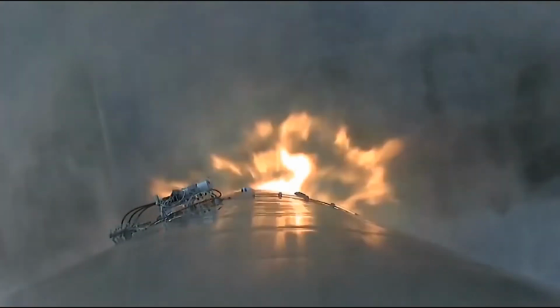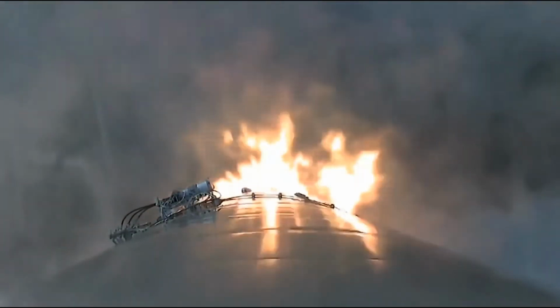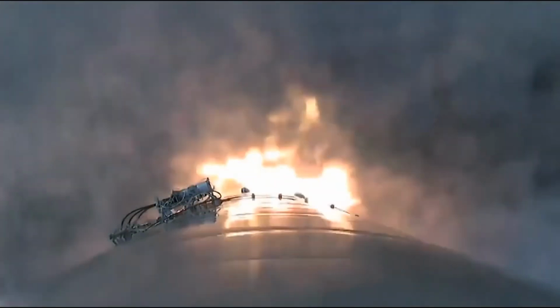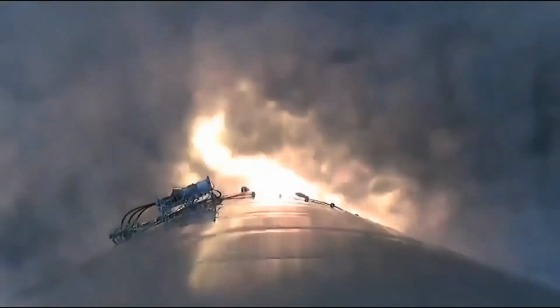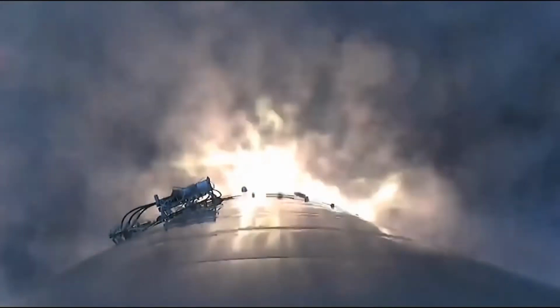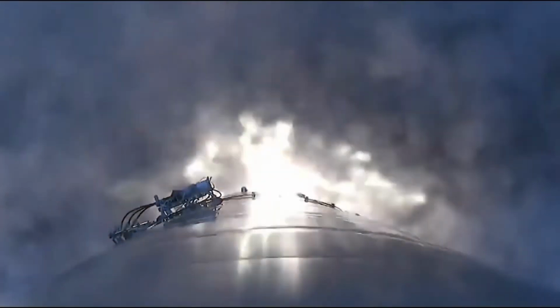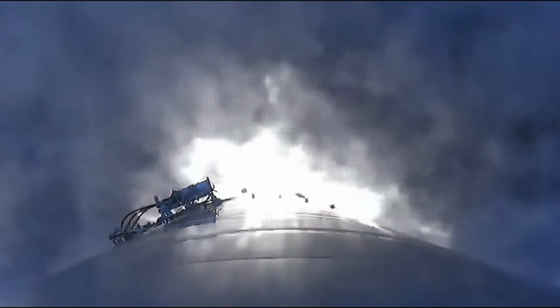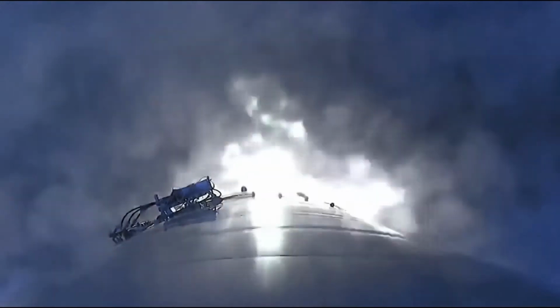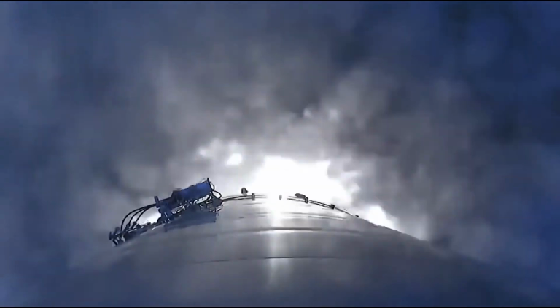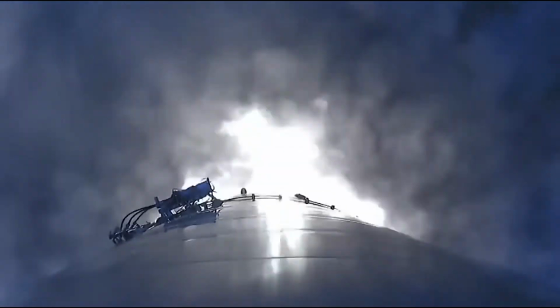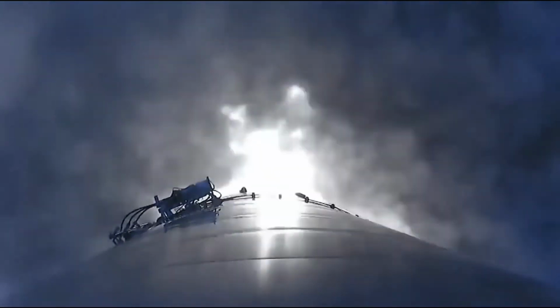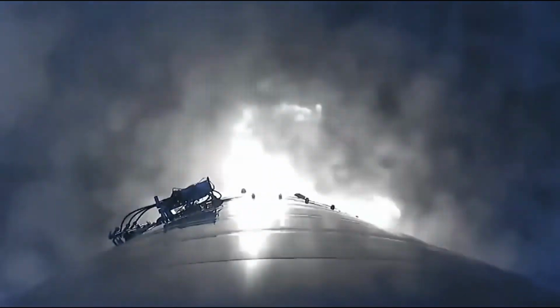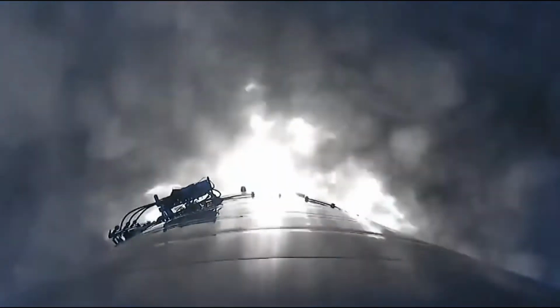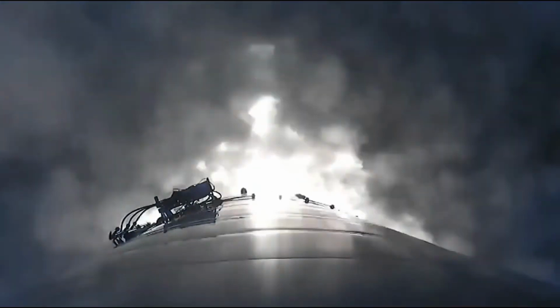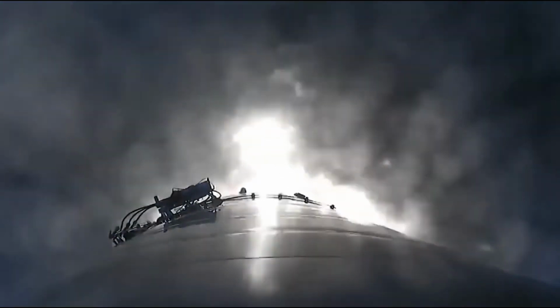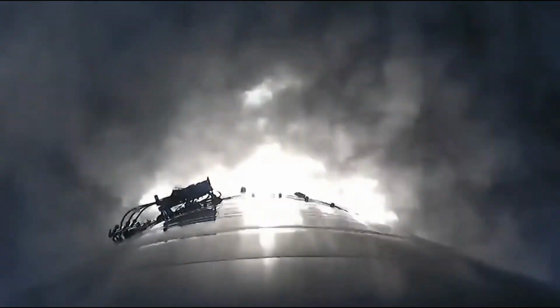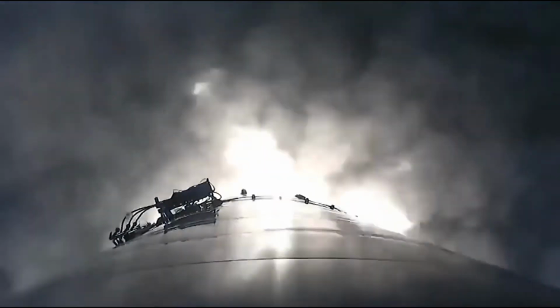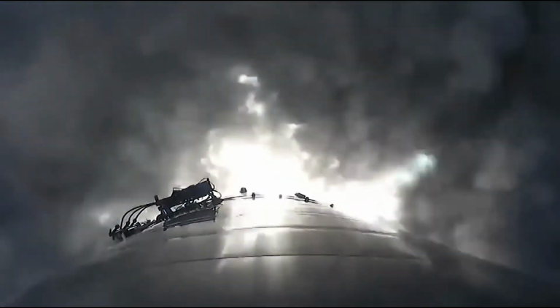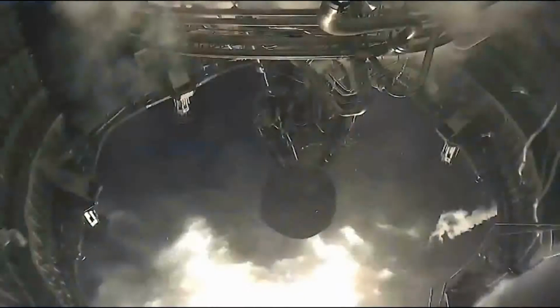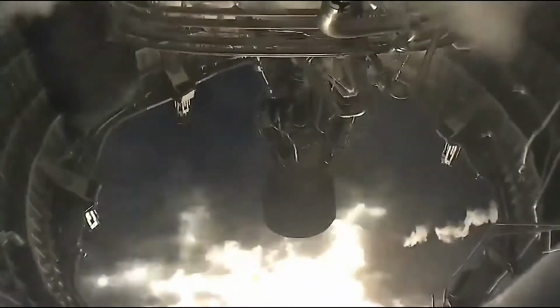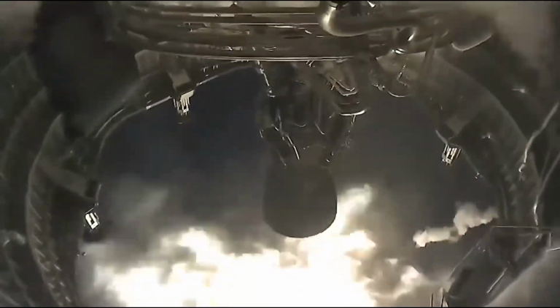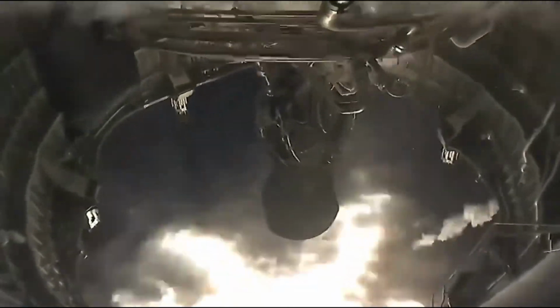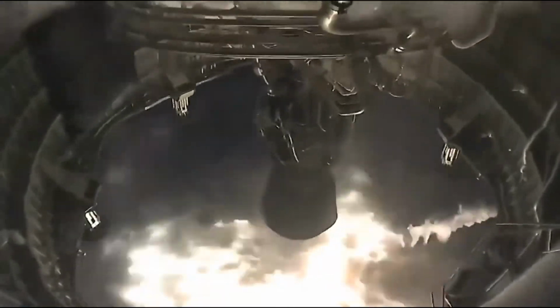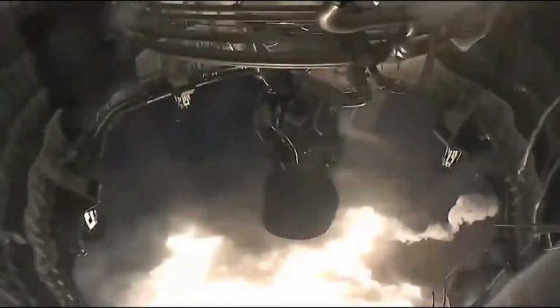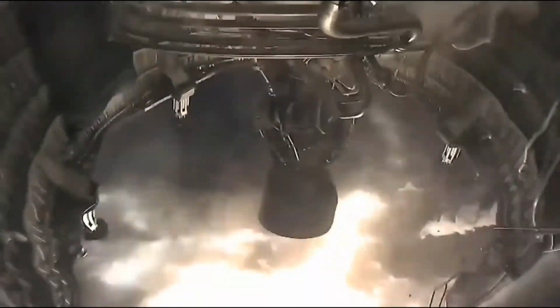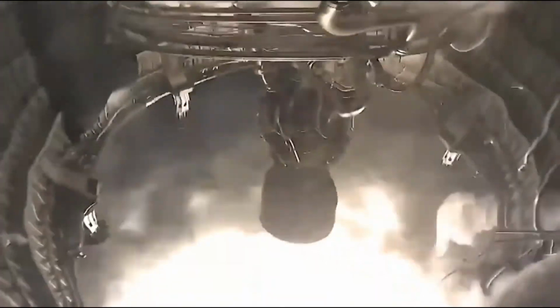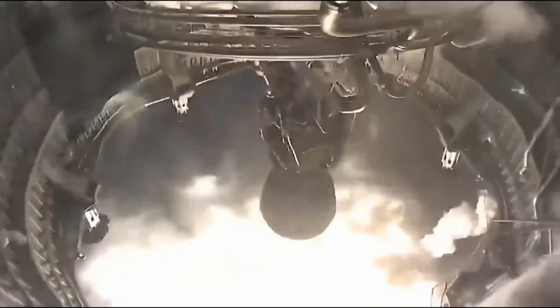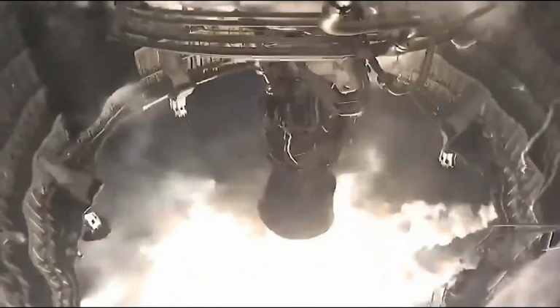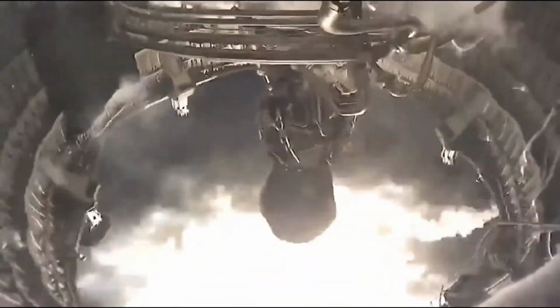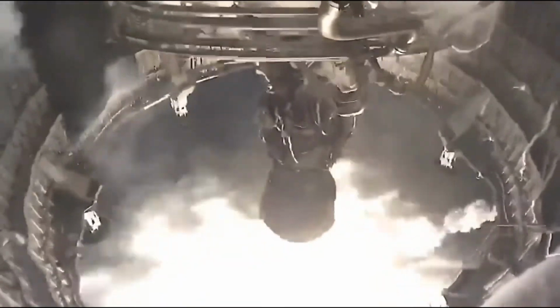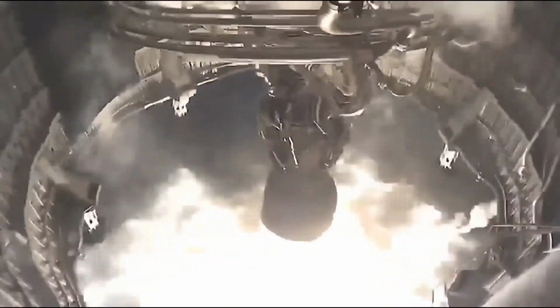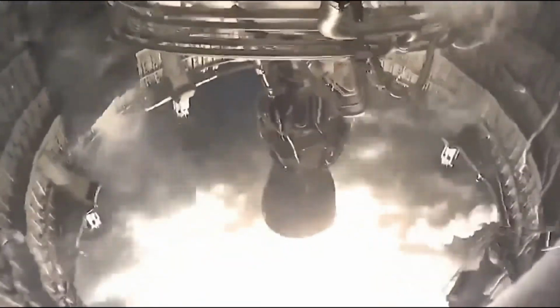Massive, massive well done, SpaceX. Again, you just keep succeeding, and you keep trying until you do succeed.